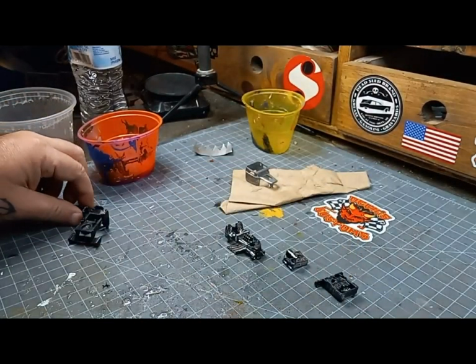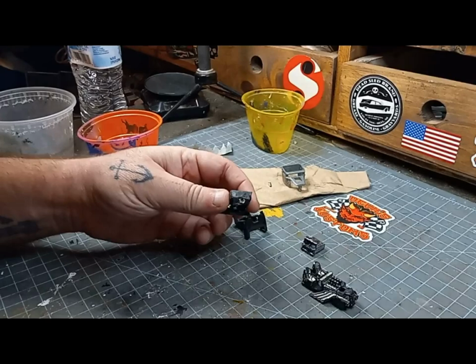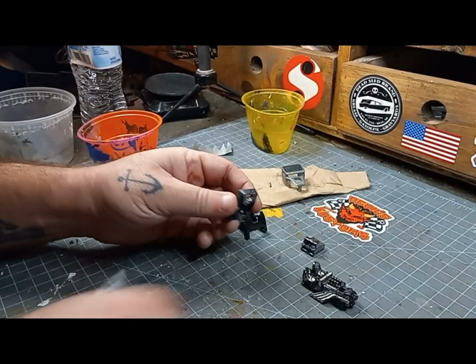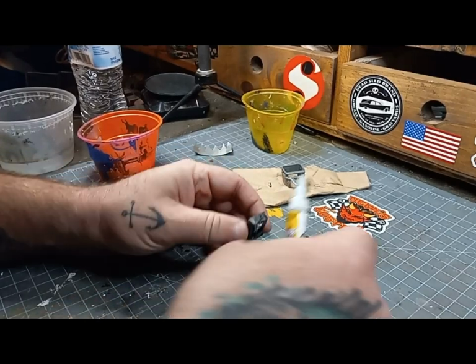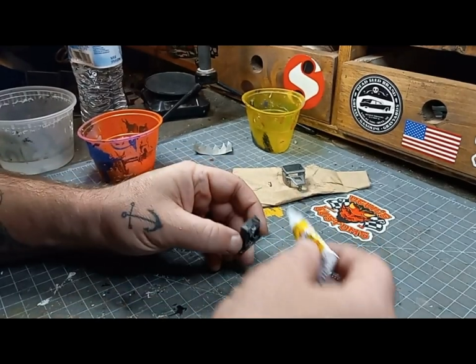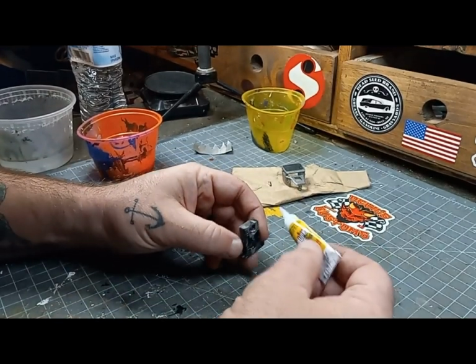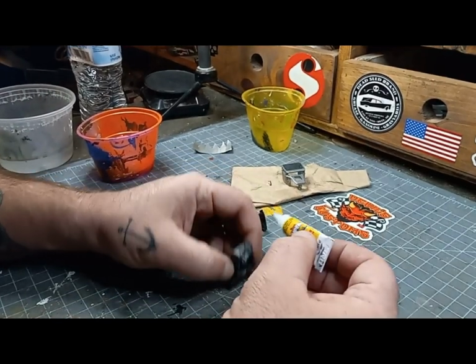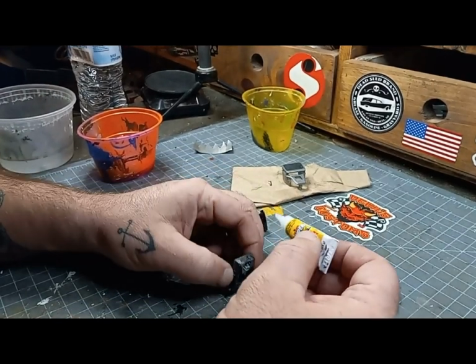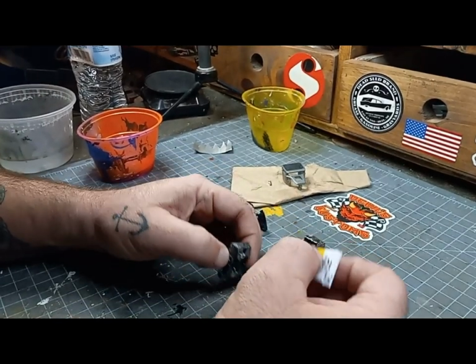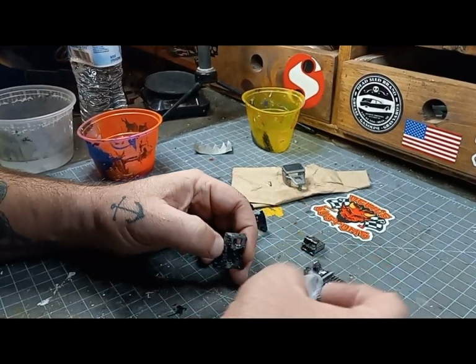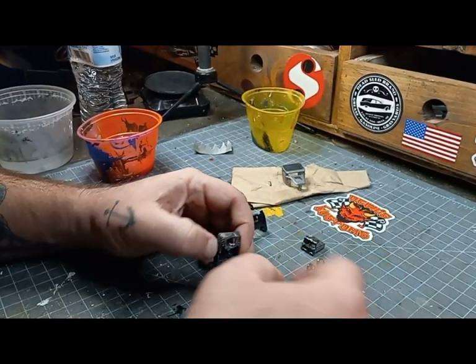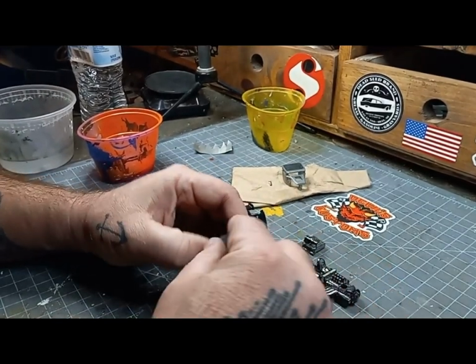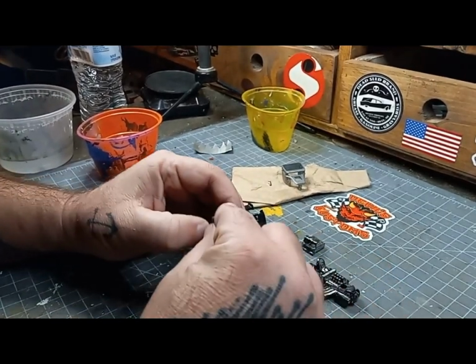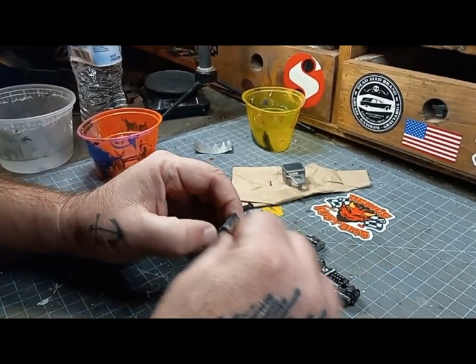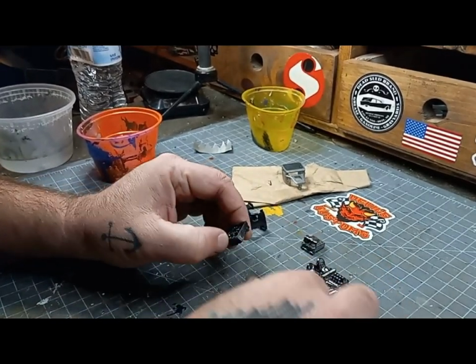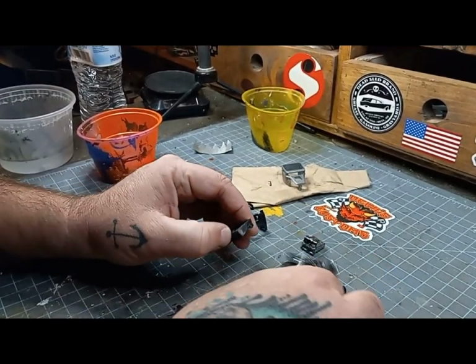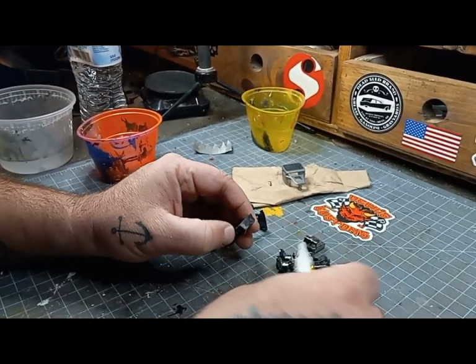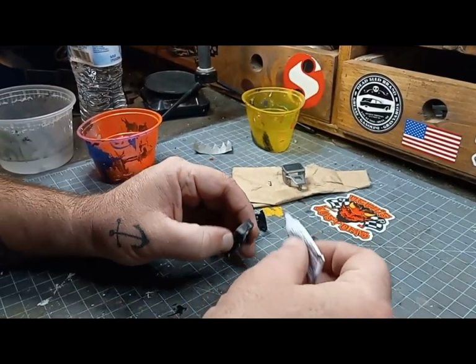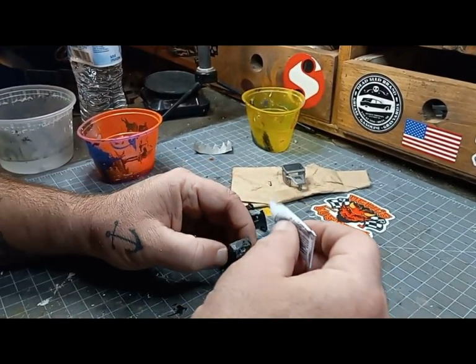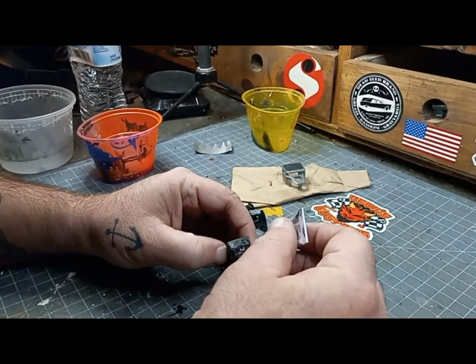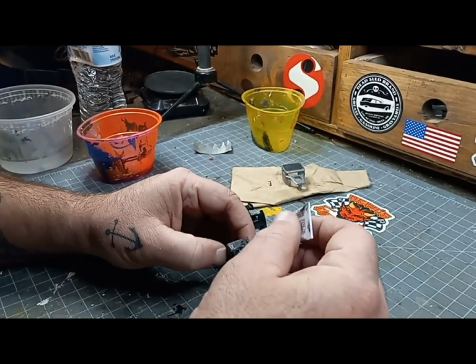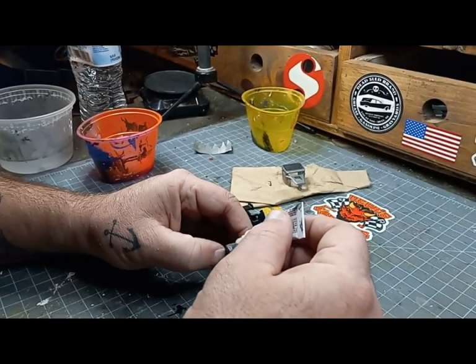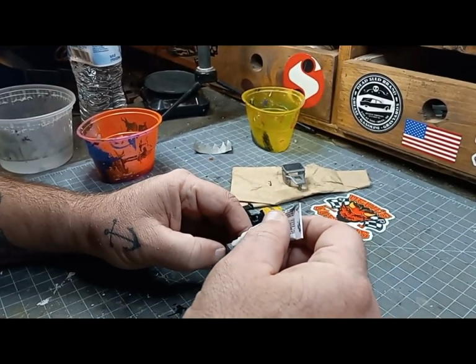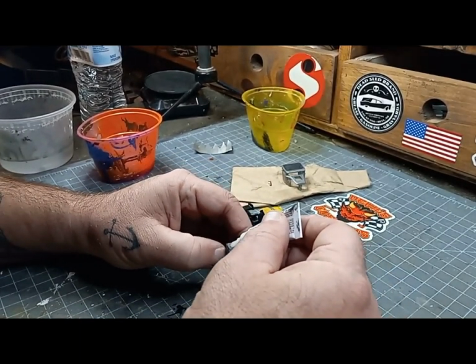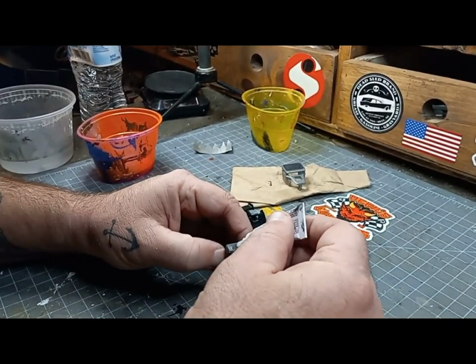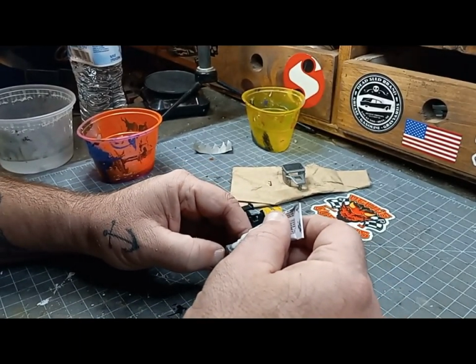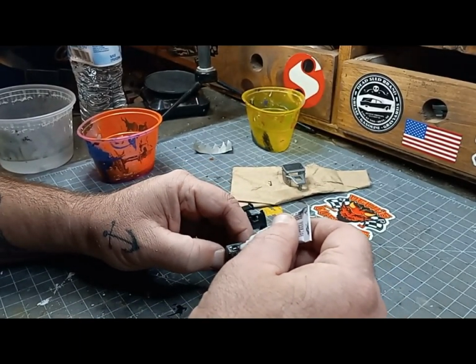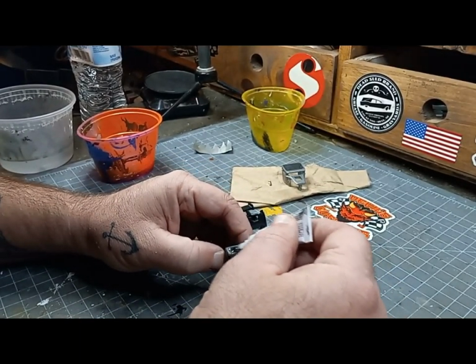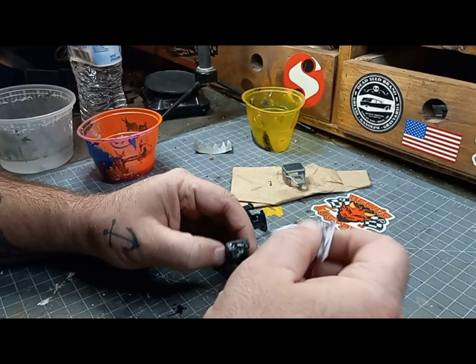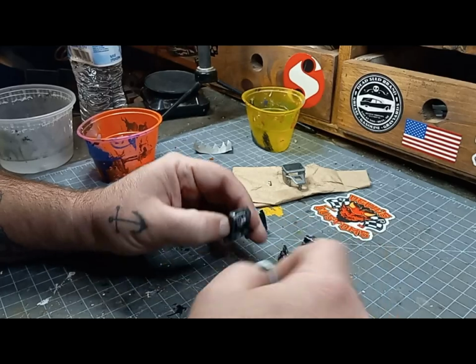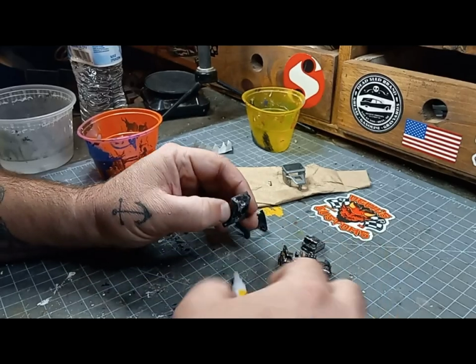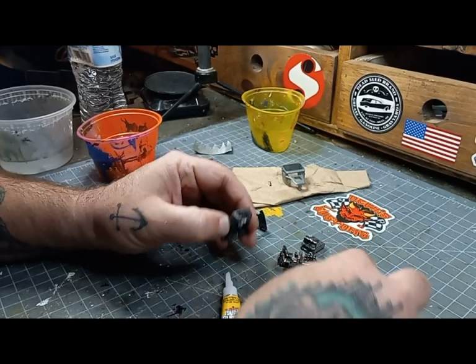Now to bust out the cheapest super glue I have to get those pieces merged together and start the build.